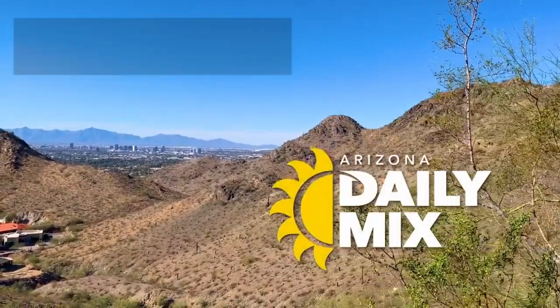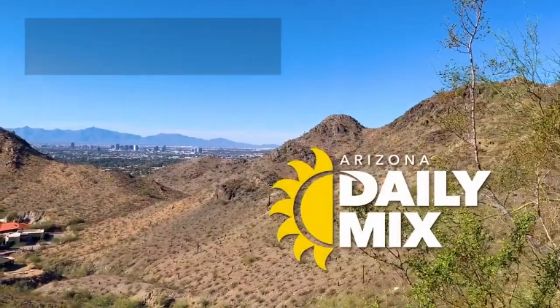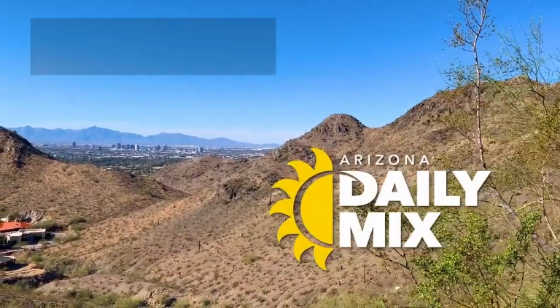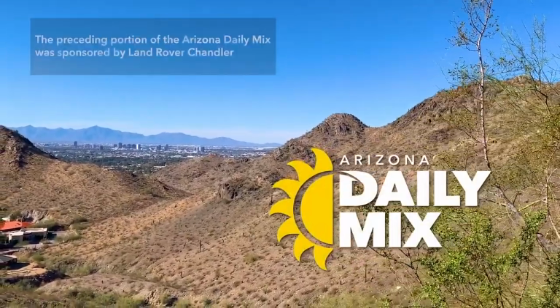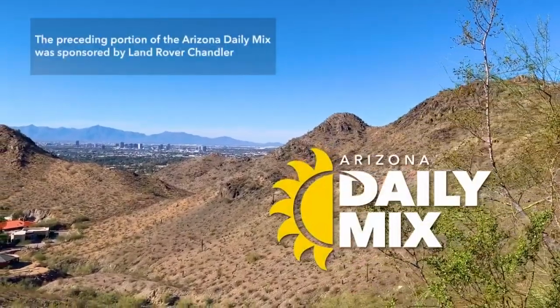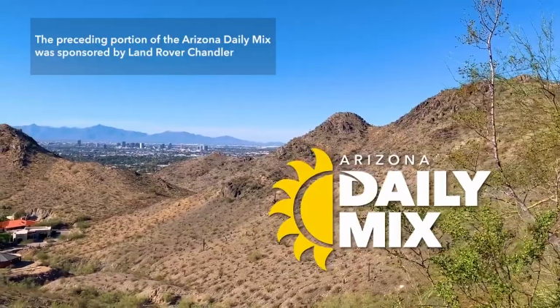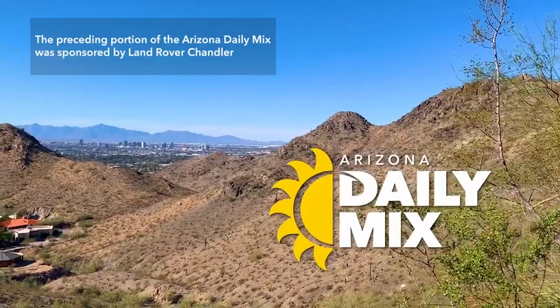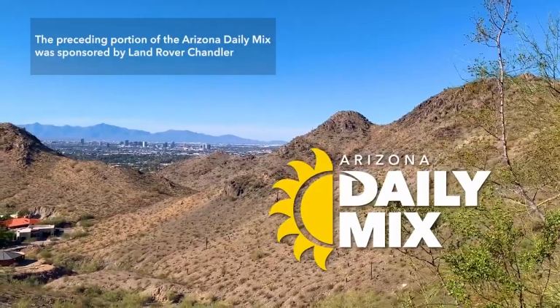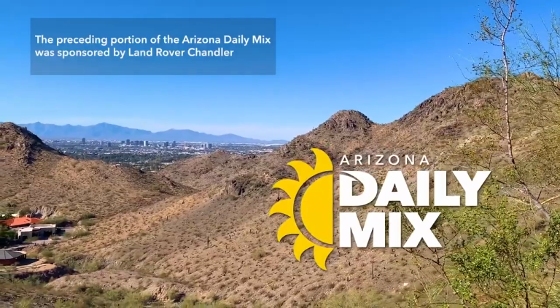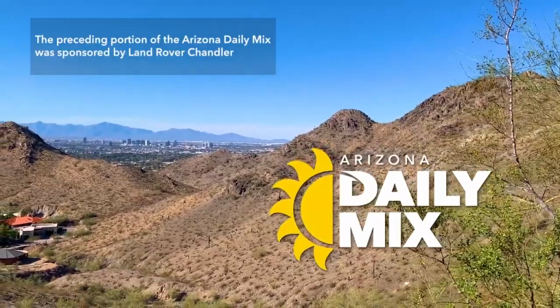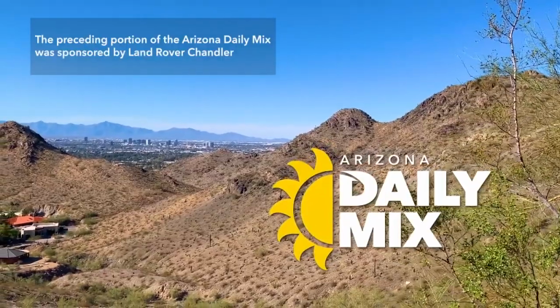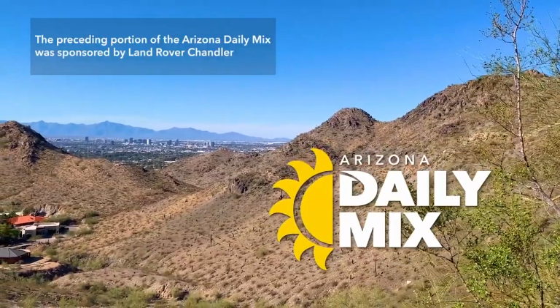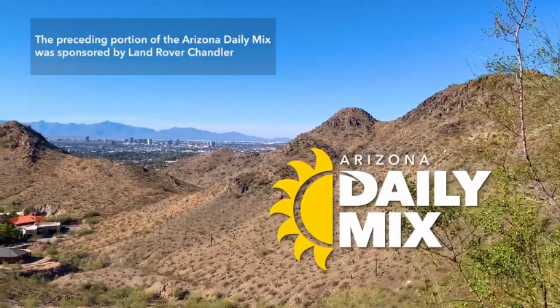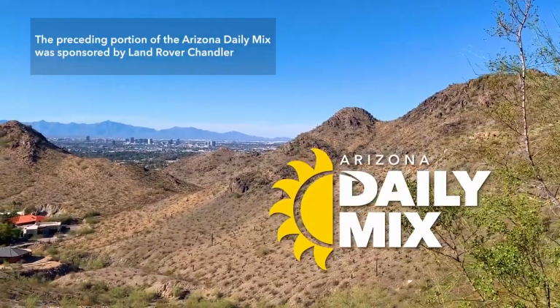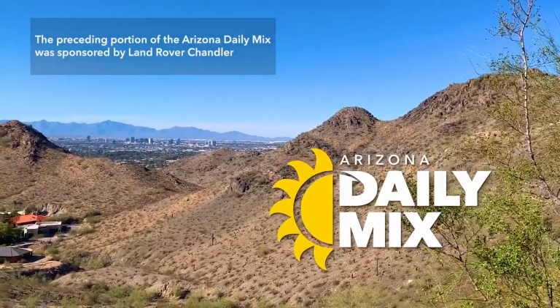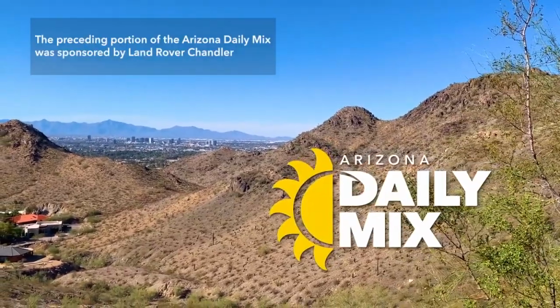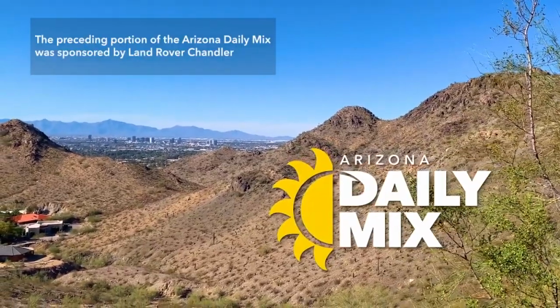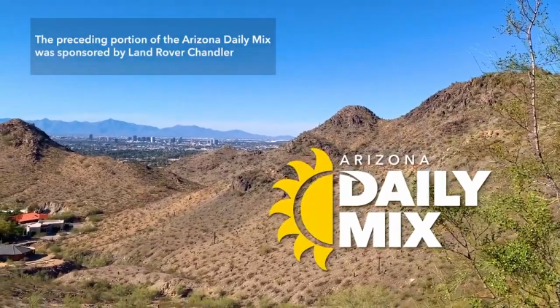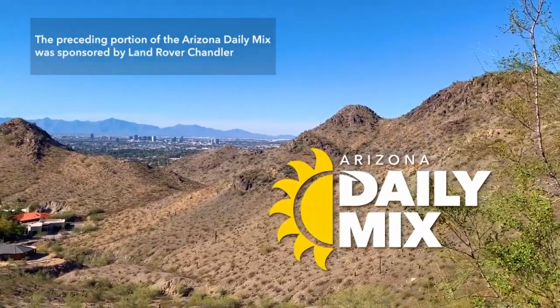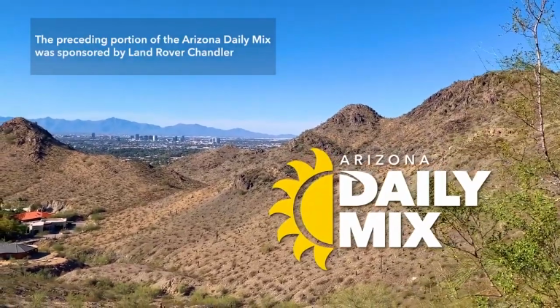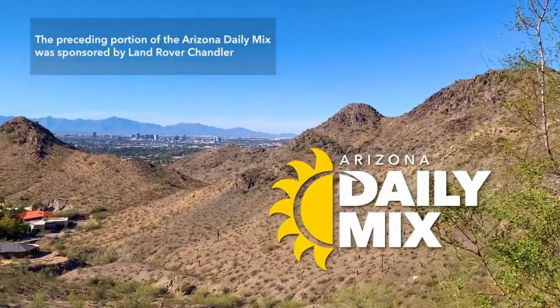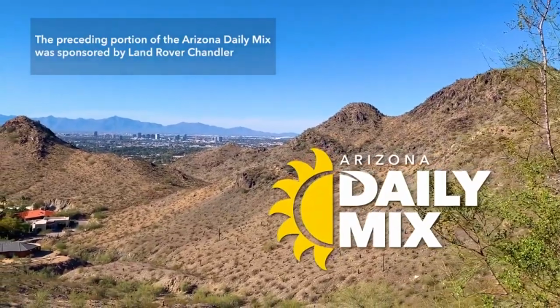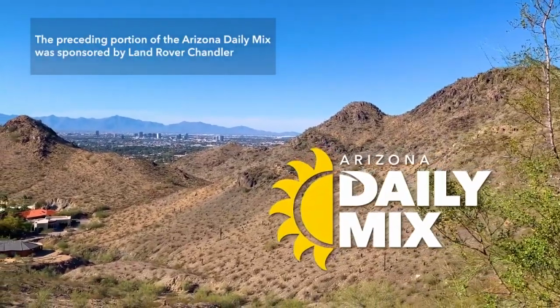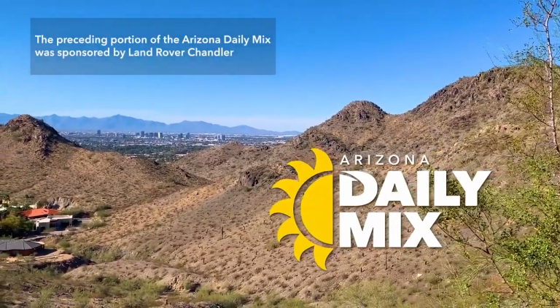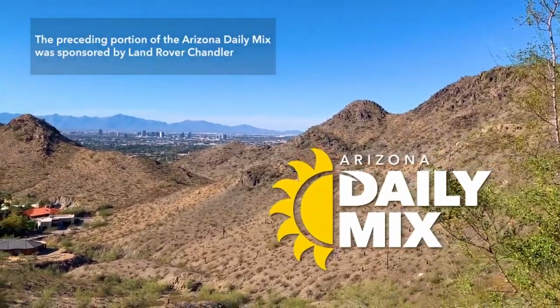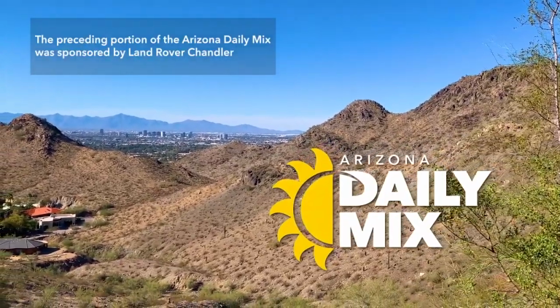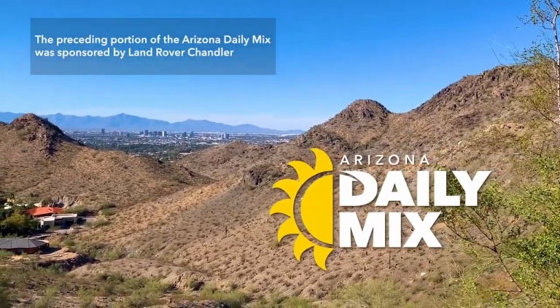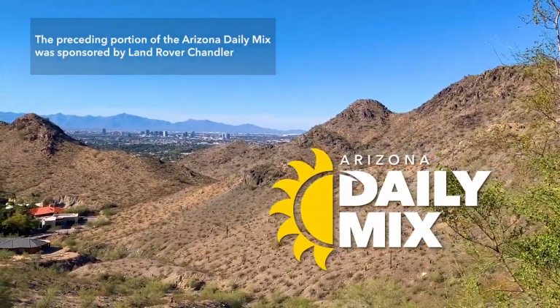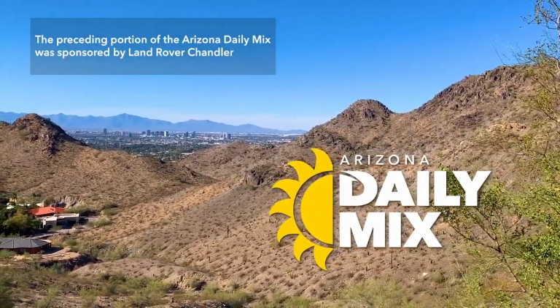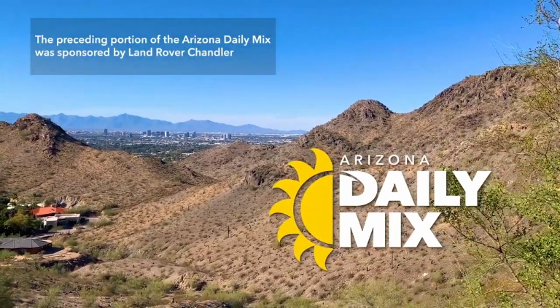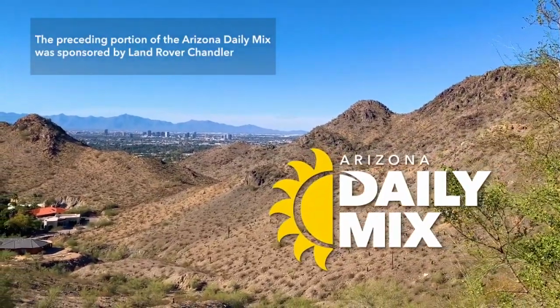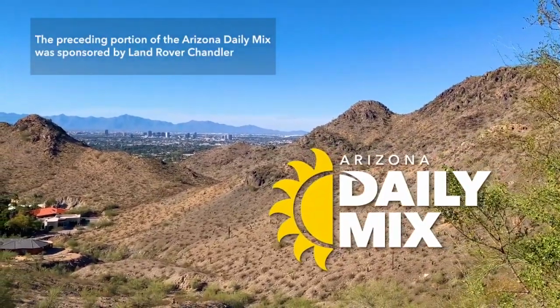The preceding portion of the Arizona Daily Mix was sponsored by Land Rover Chandler.